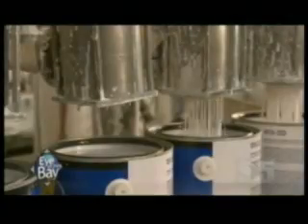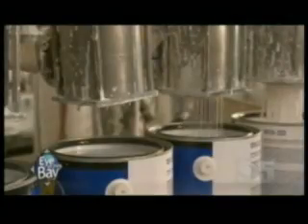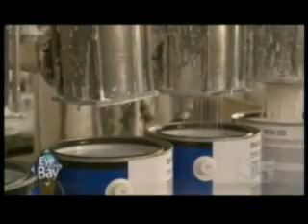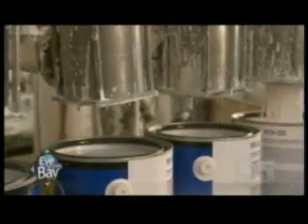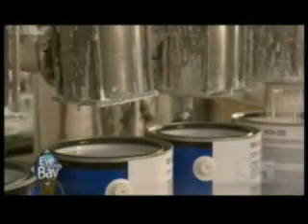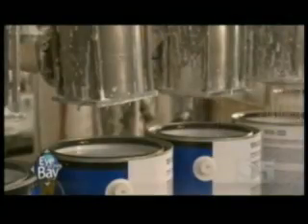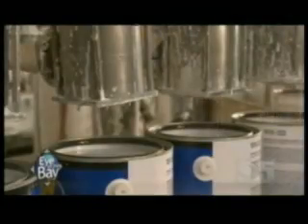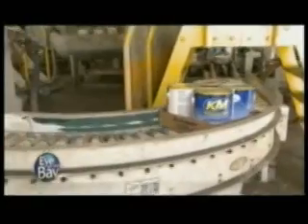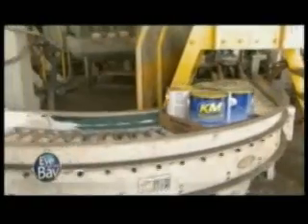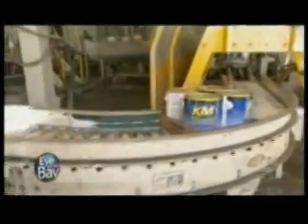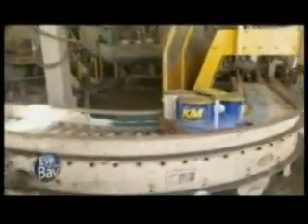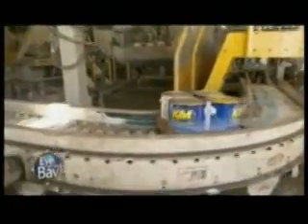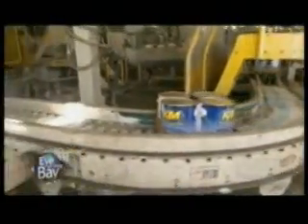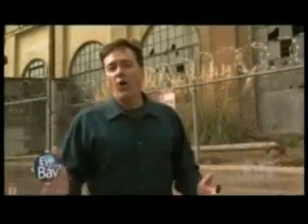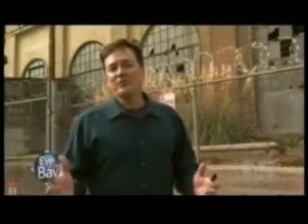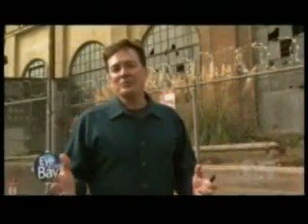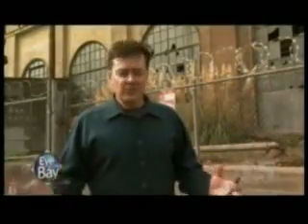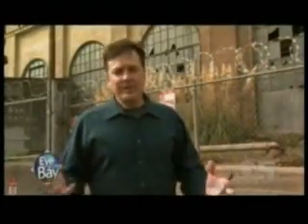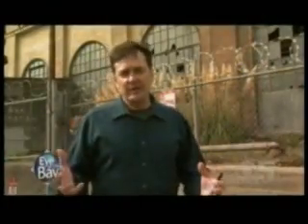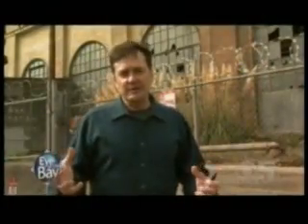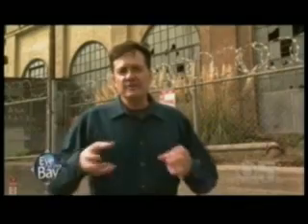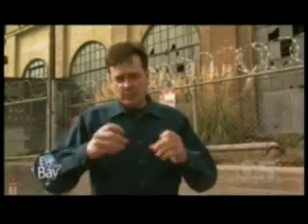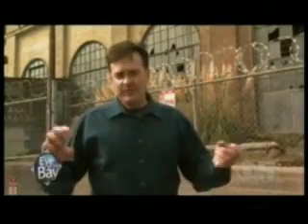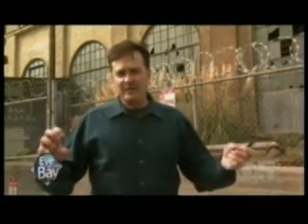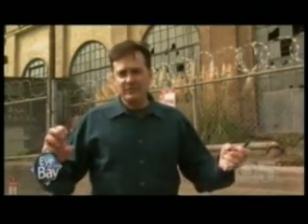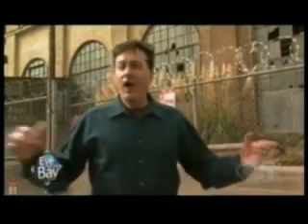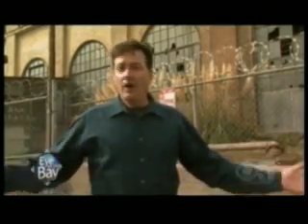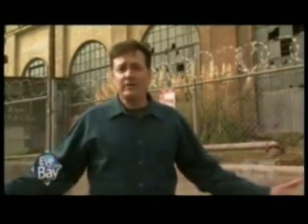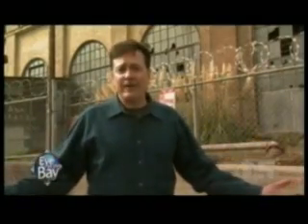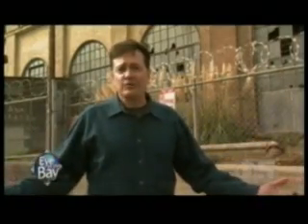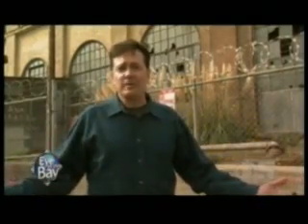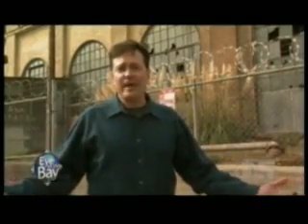Did you know they did that in the Bay Area in San Carlos? Did you have any idea that Red Vines are manufactured in the Bay Area?